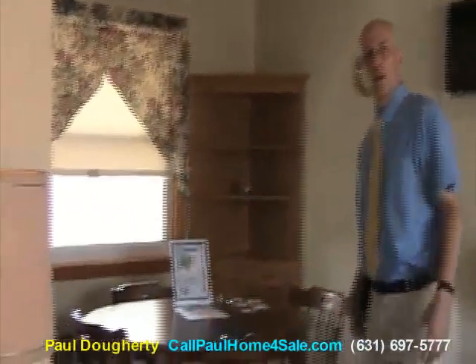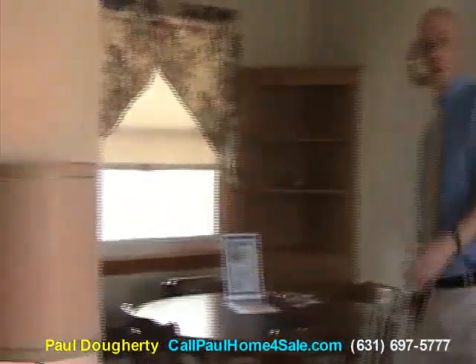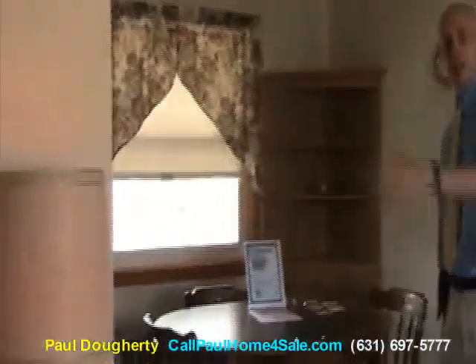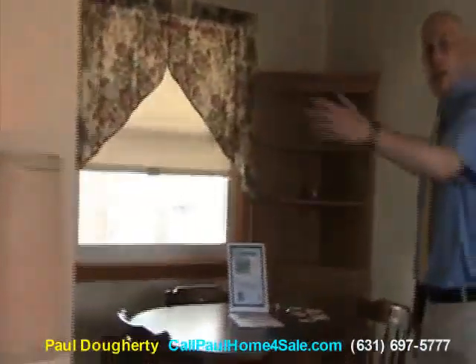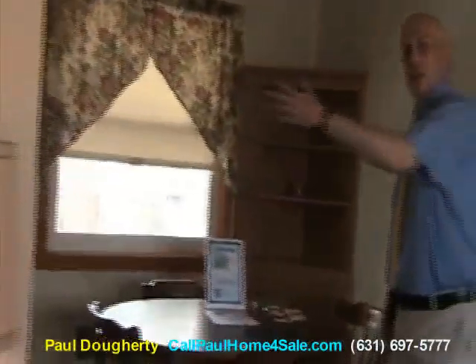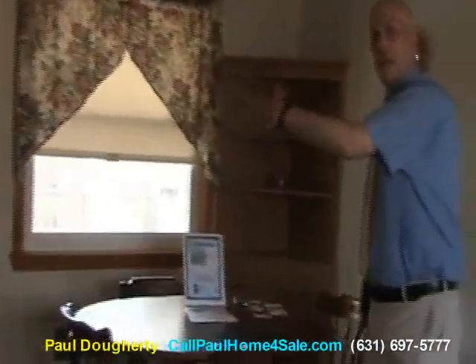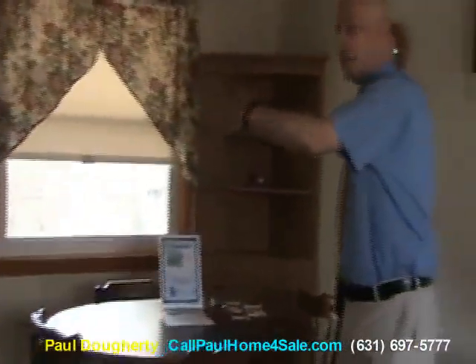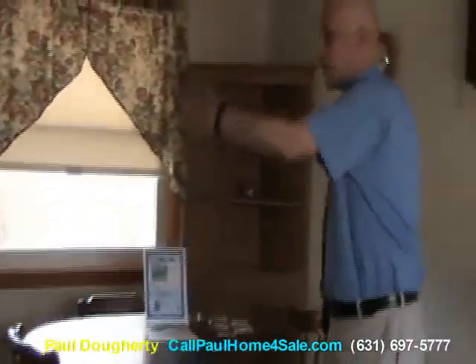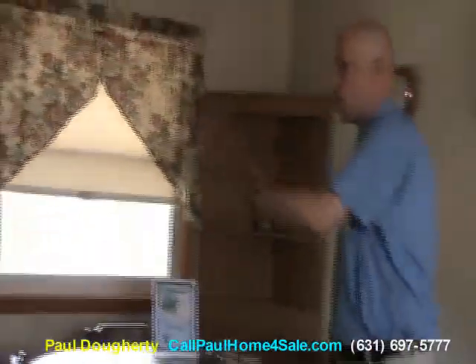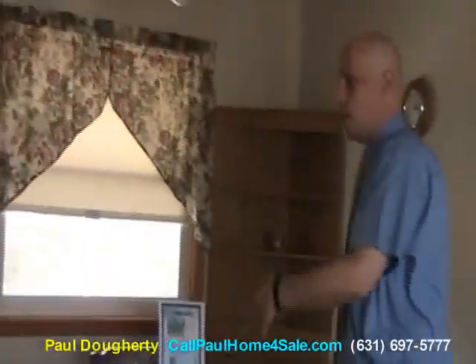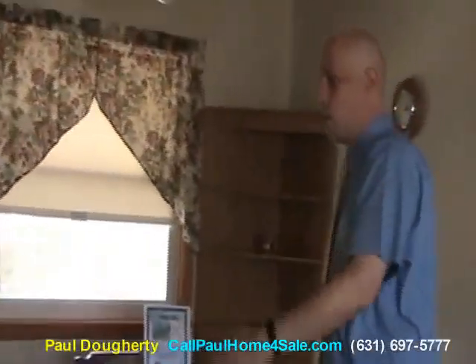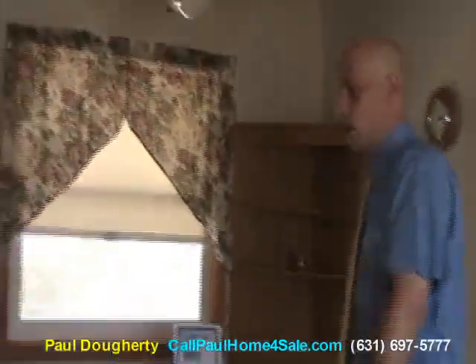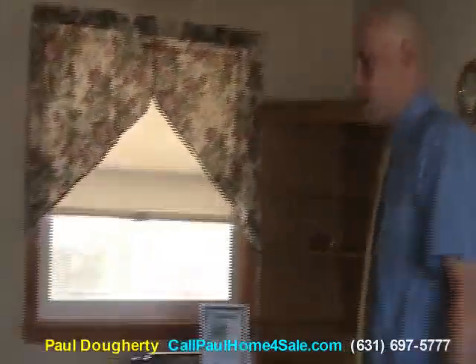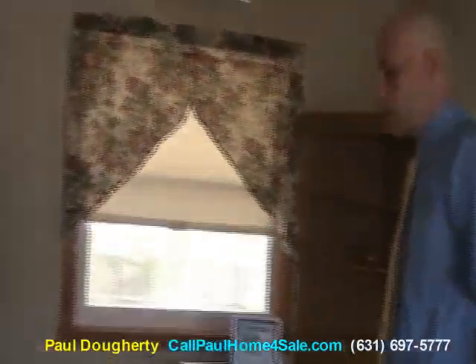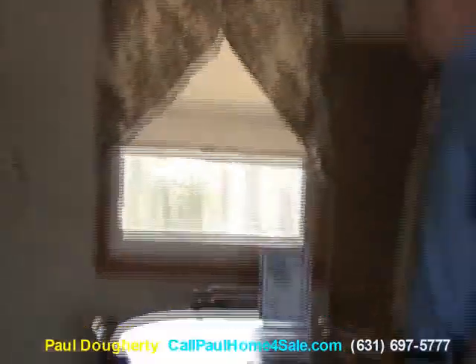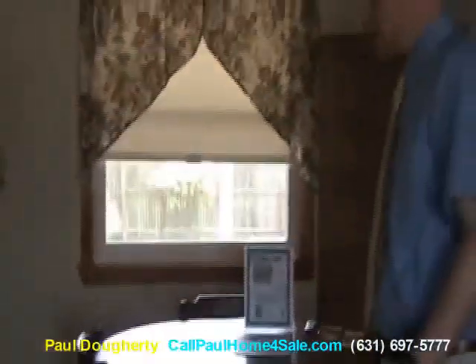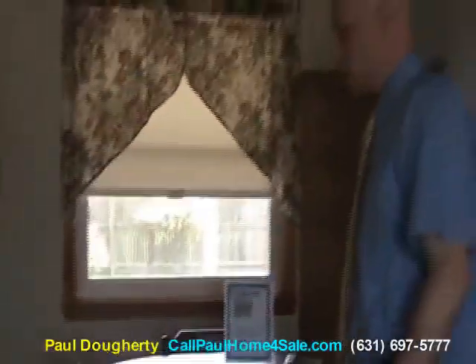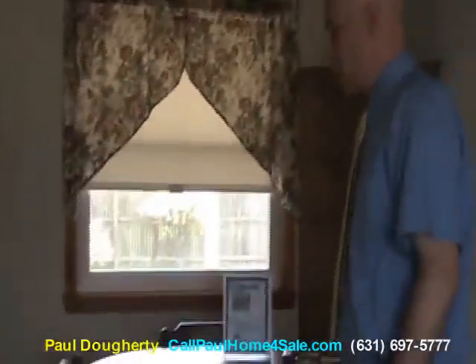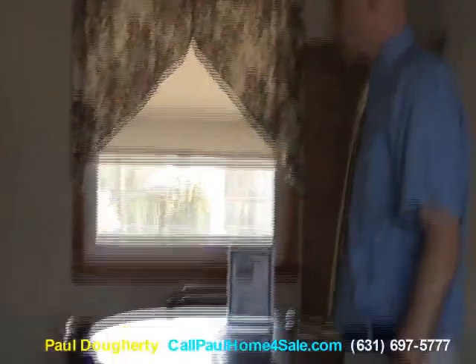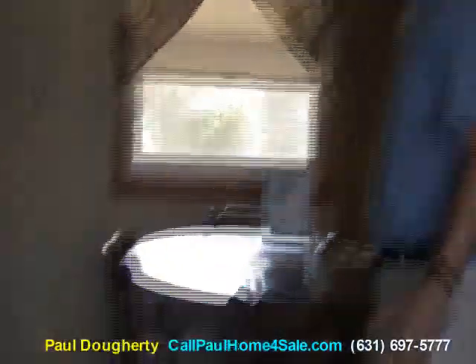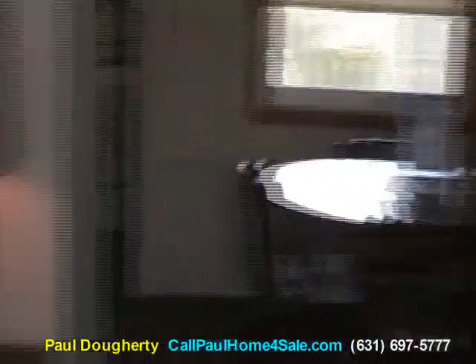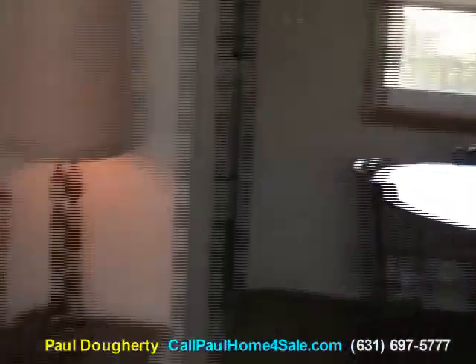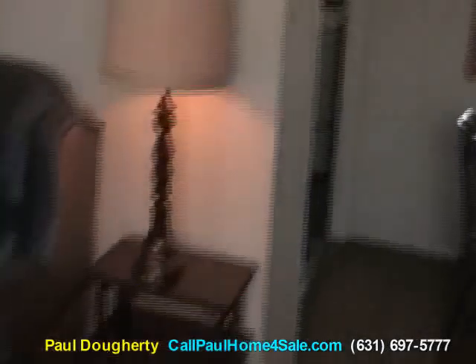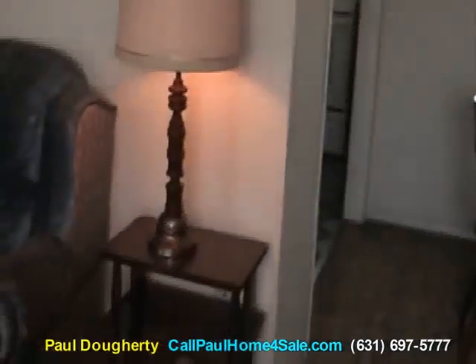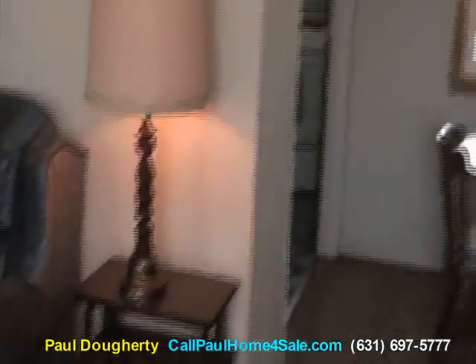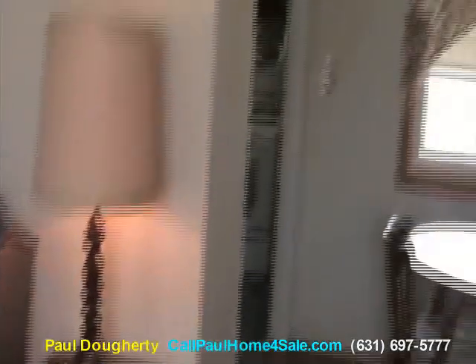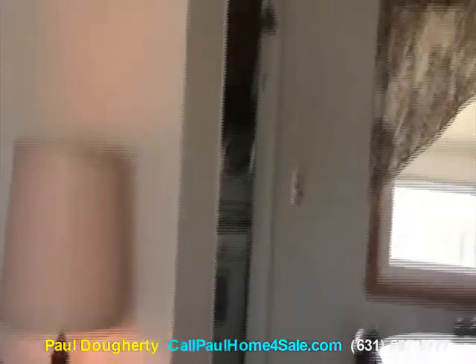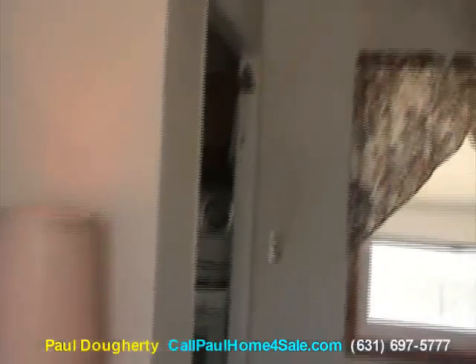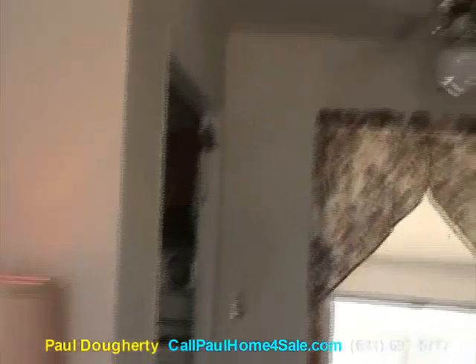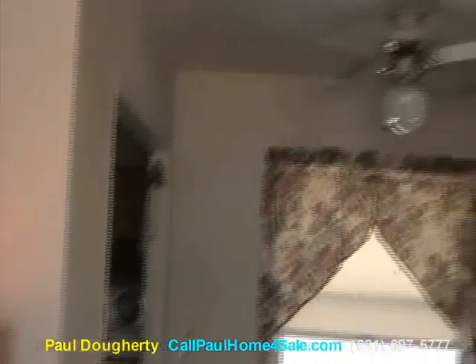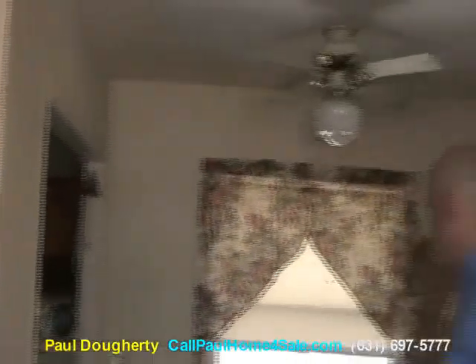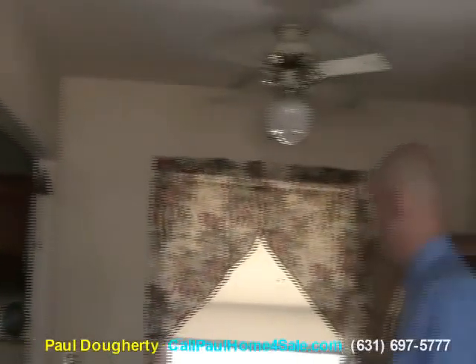And $325,000 is a great price. It is. So let's go look at the house. Great. Thank you. All right, Paul. We are here at 2 Gary Lane in North Babylon.